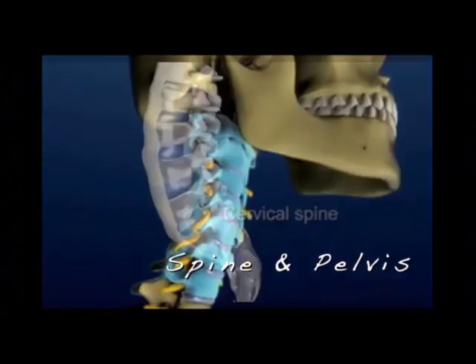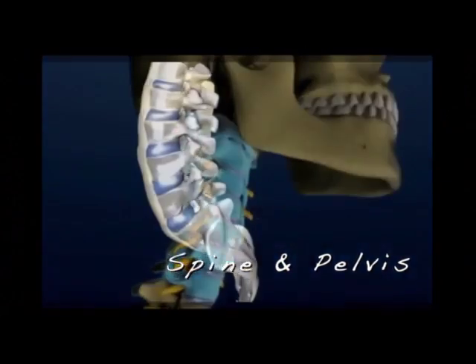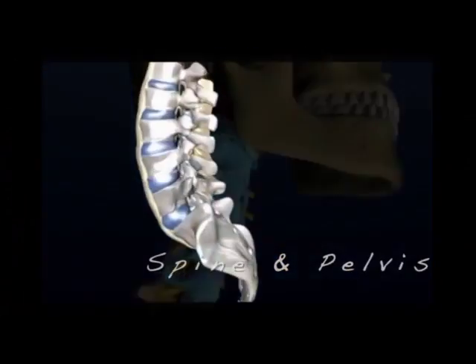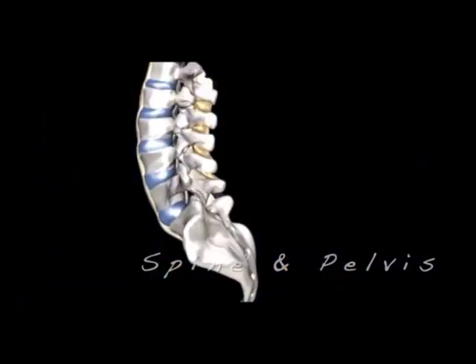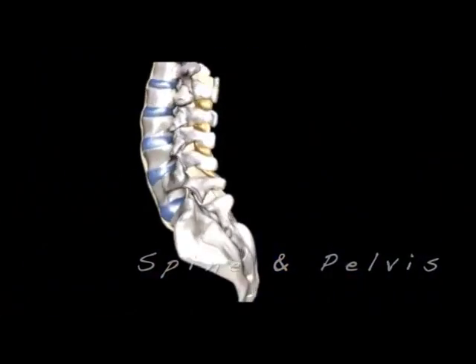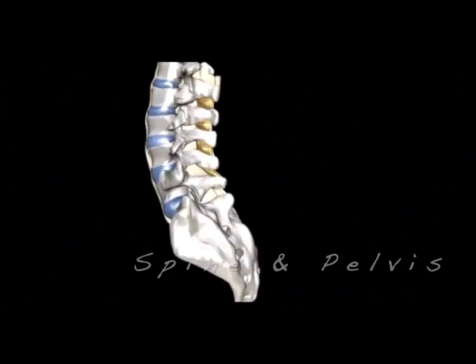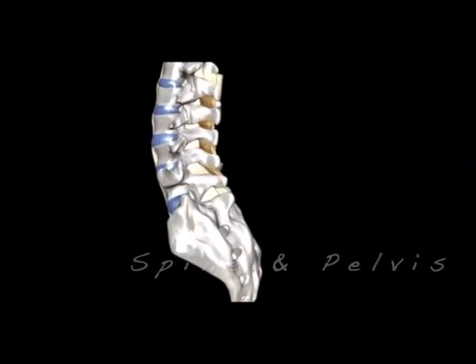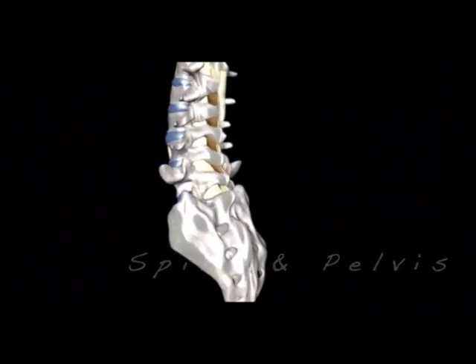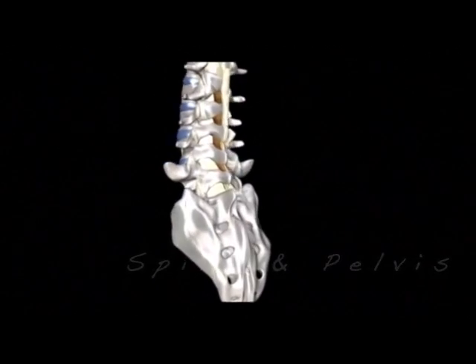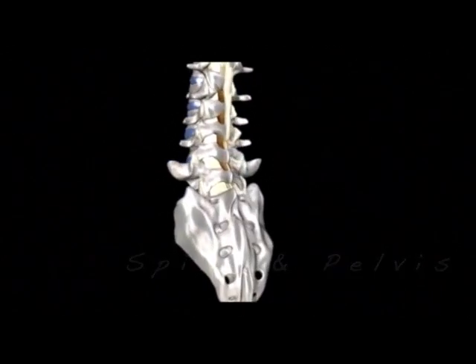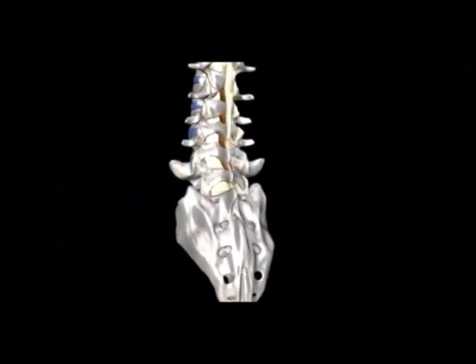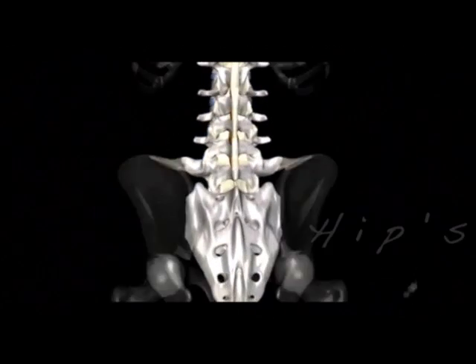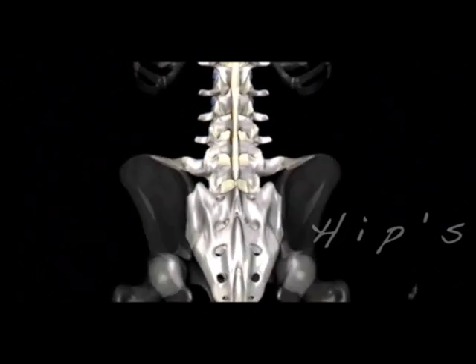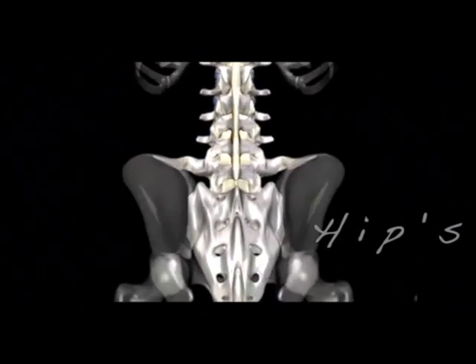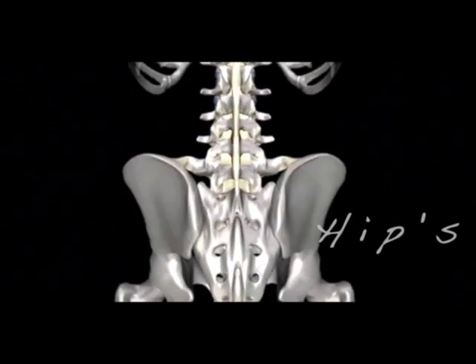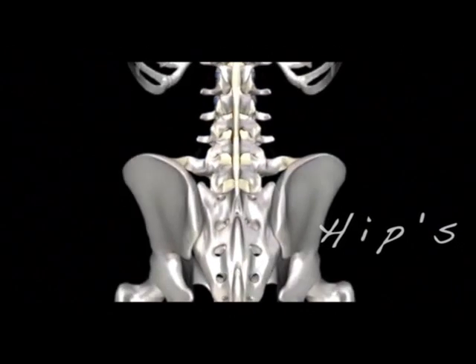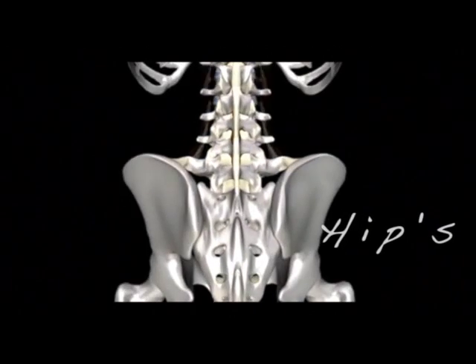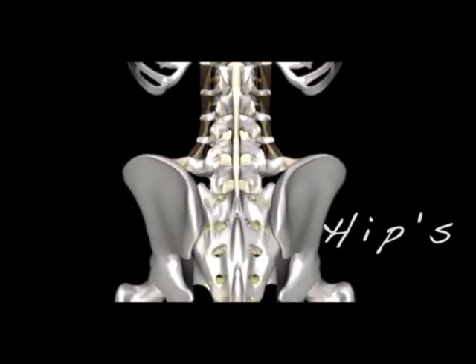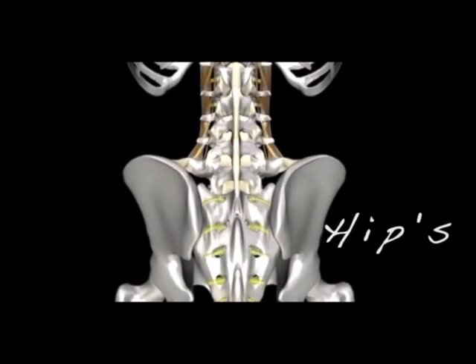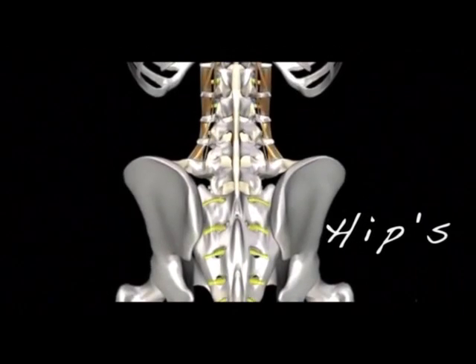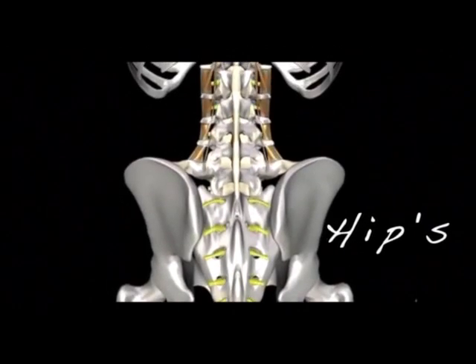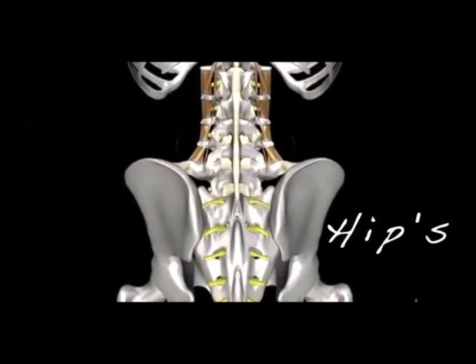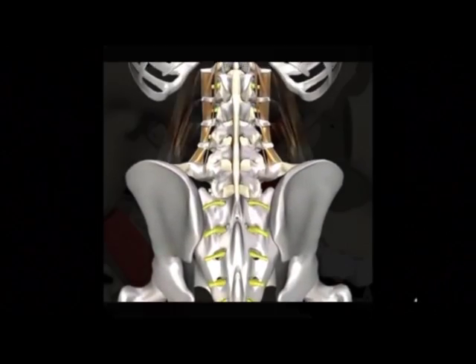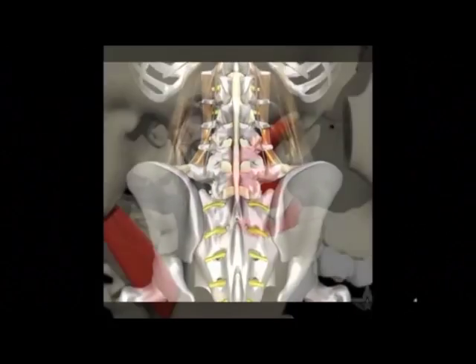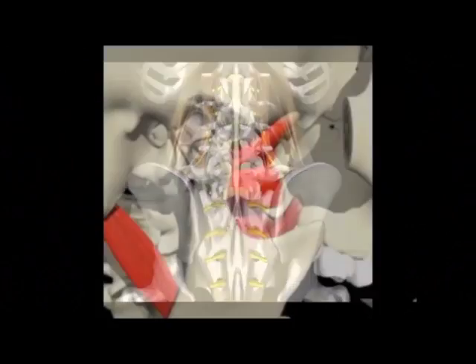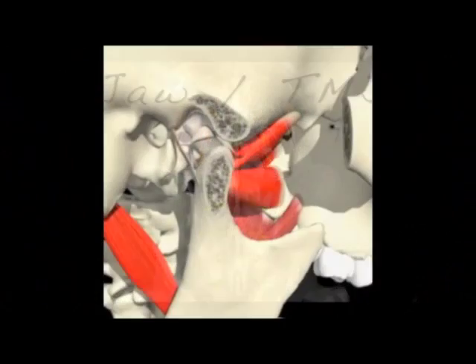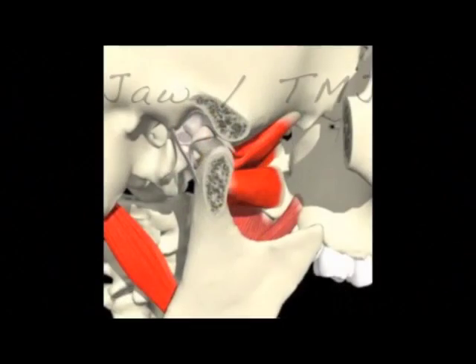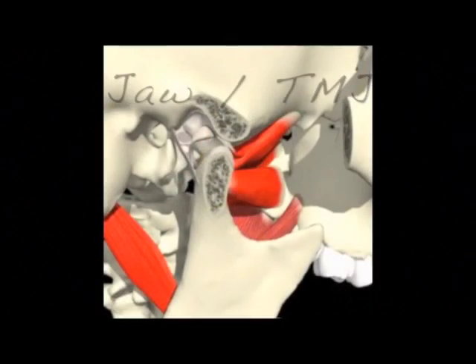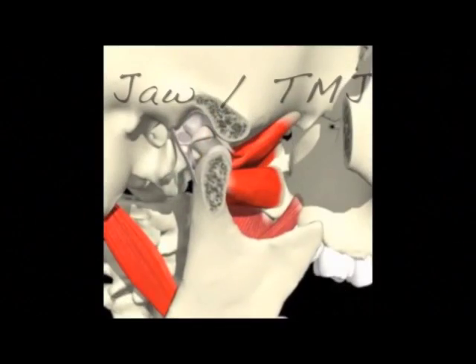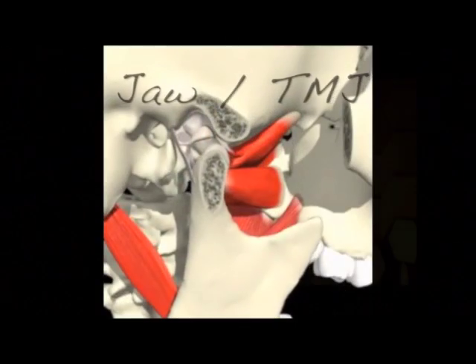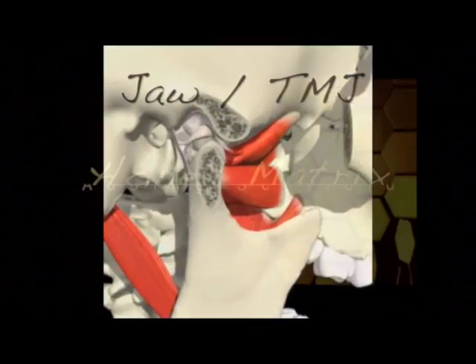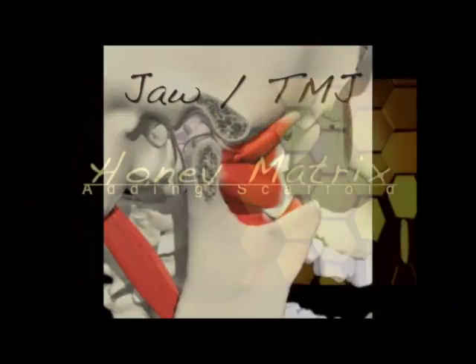The spine treatment covers cervical, thoracic, and lumbar regions, as well as the pelvis and hips, and the TMJ.